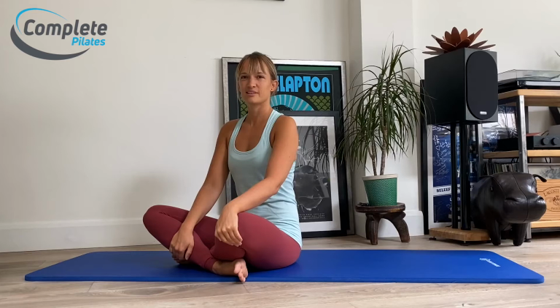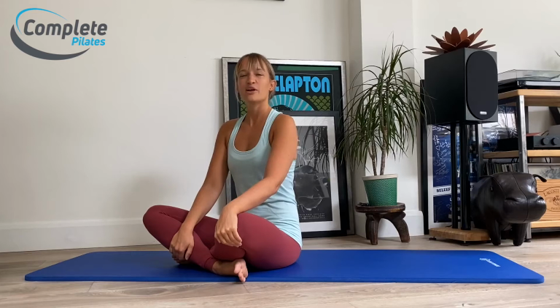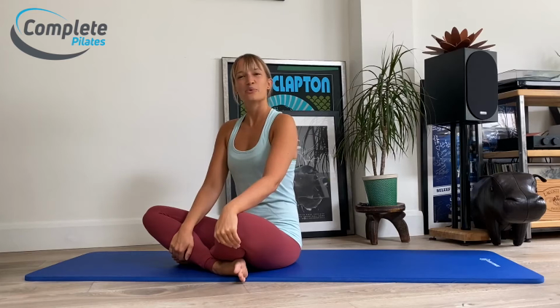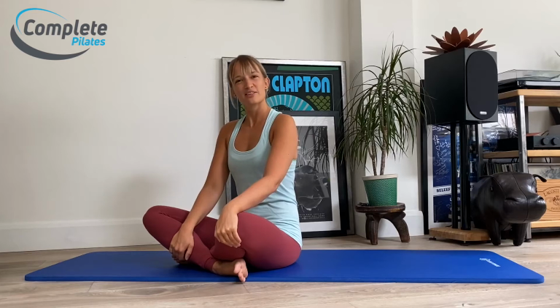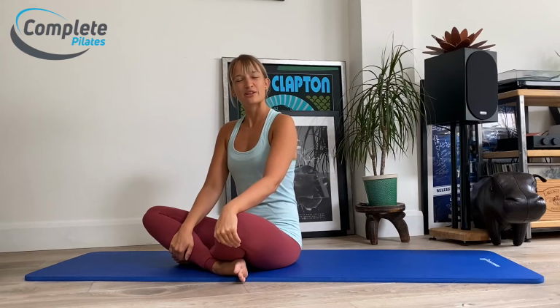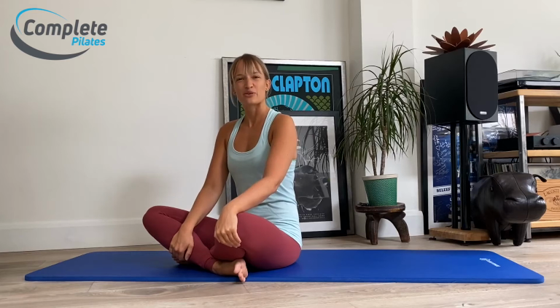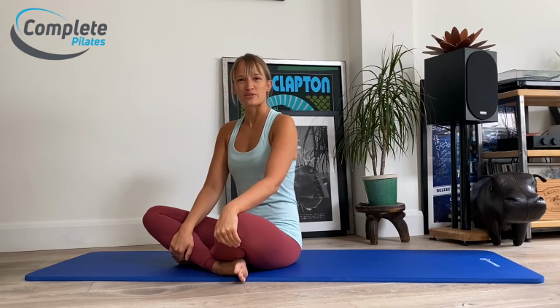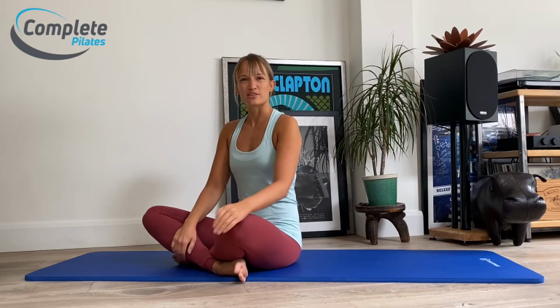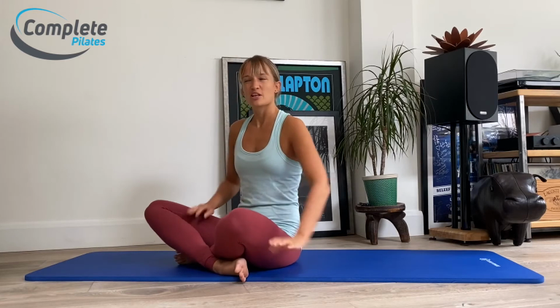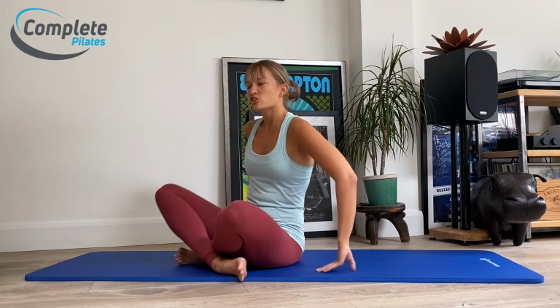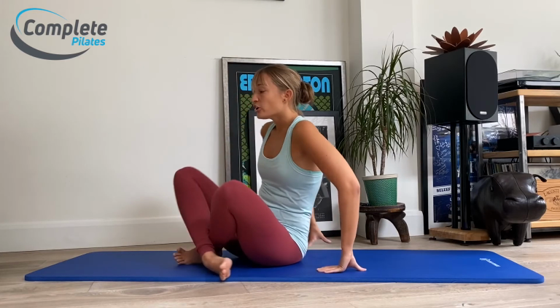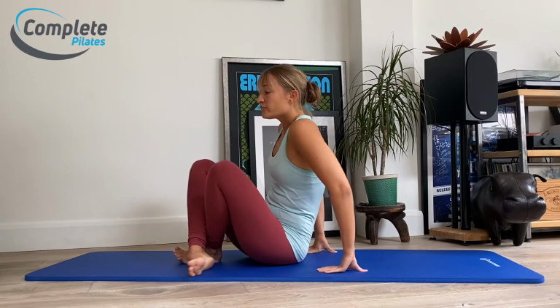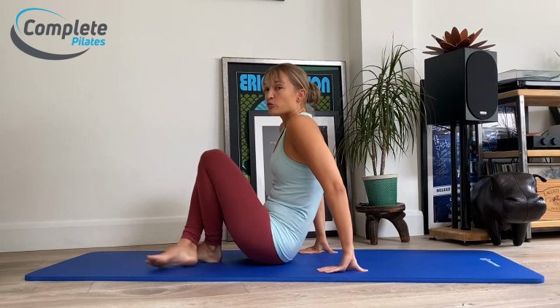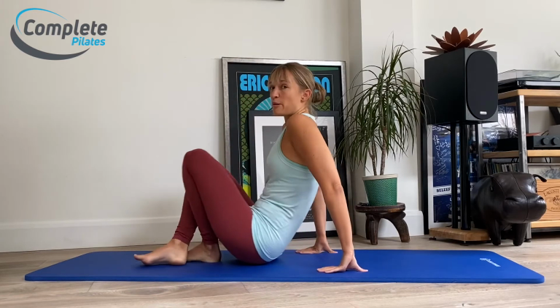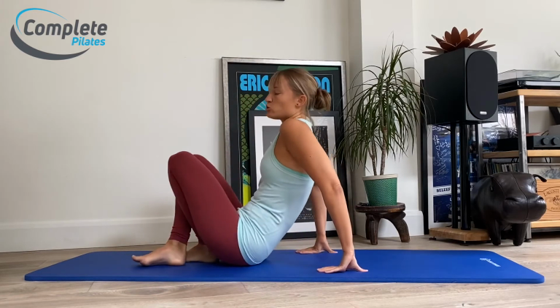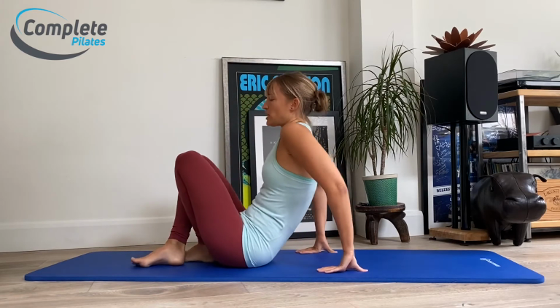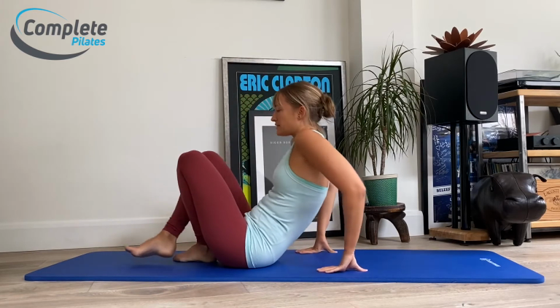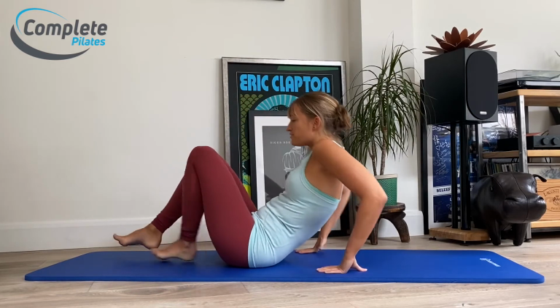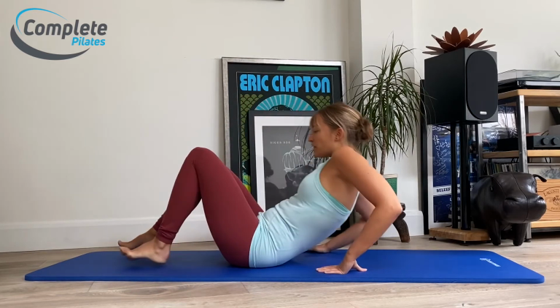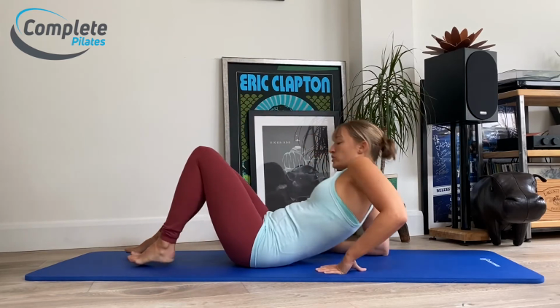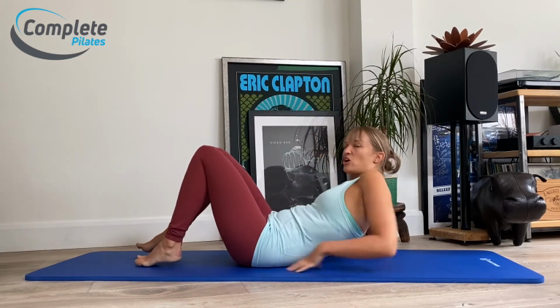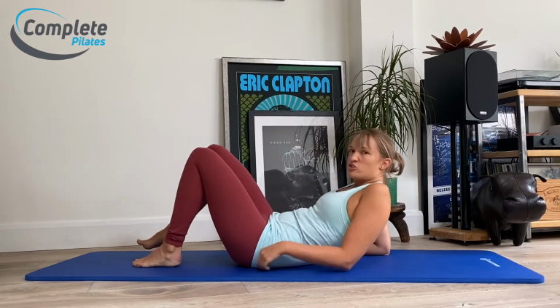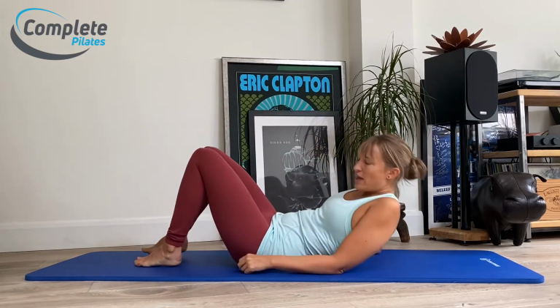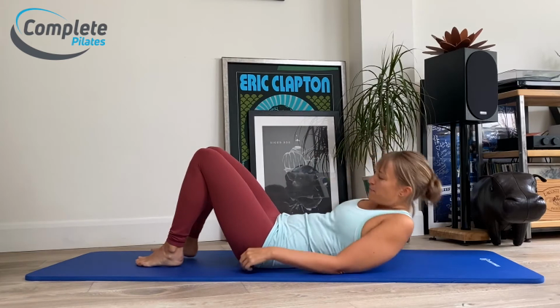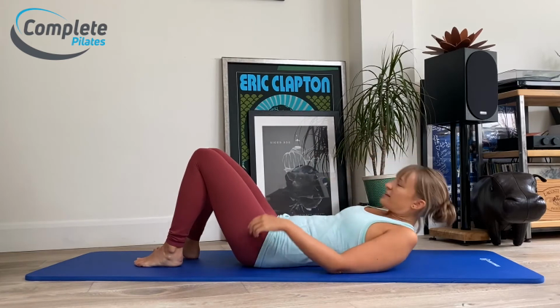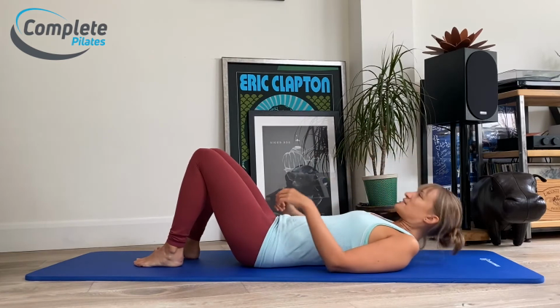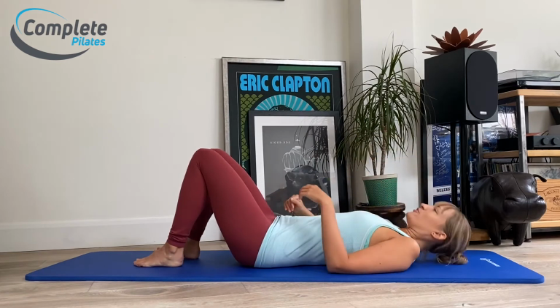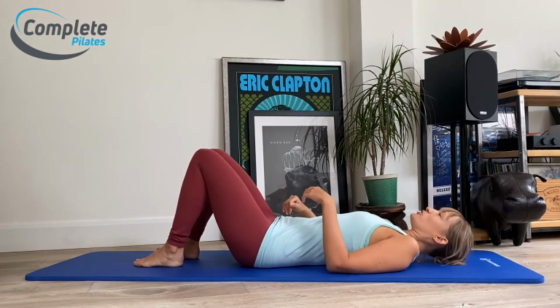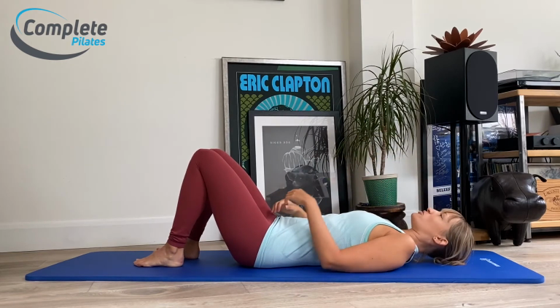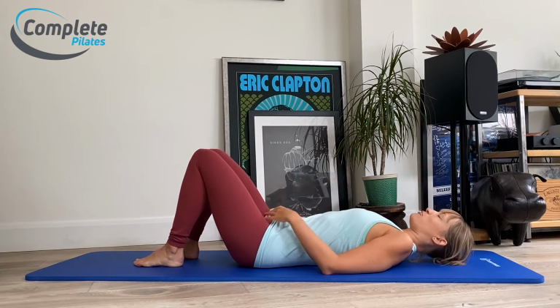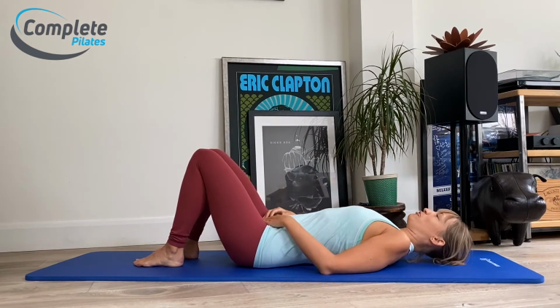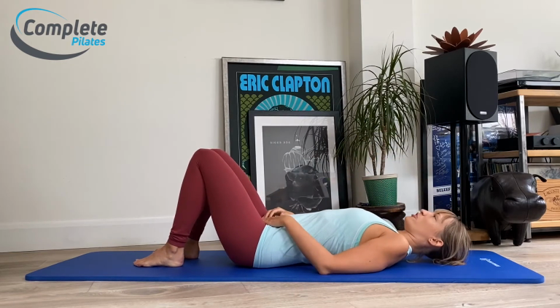We're going to look at crisscross. Hopefully you'll remember your chest lift — if you don't, just head back and see if you can do that movement first.